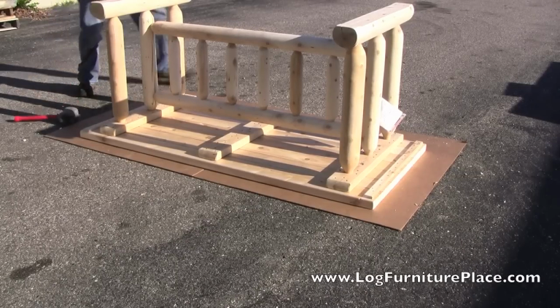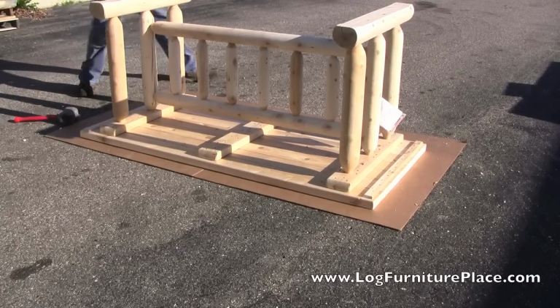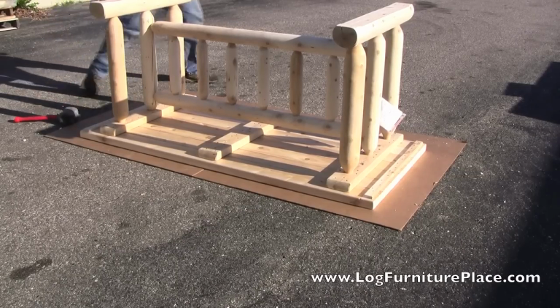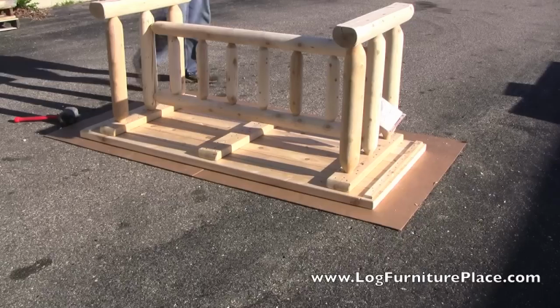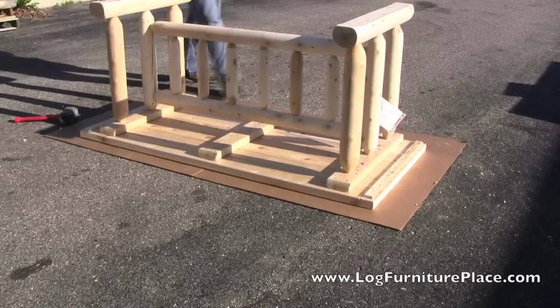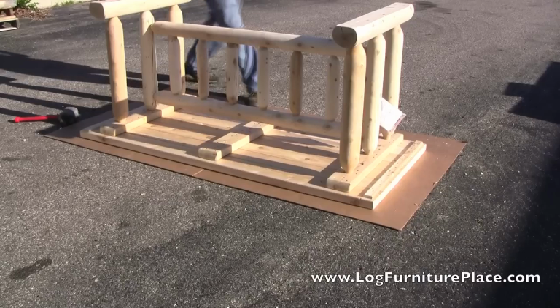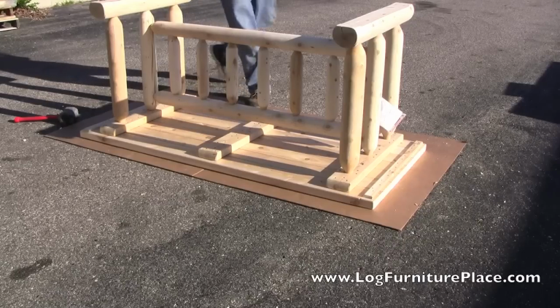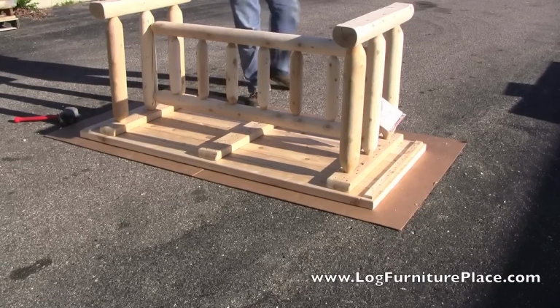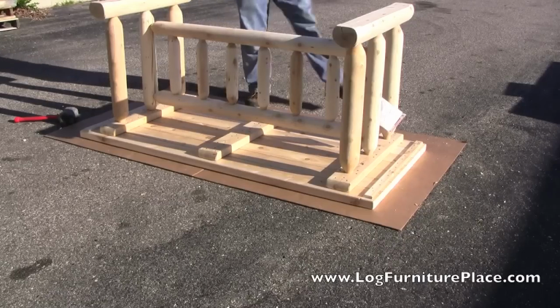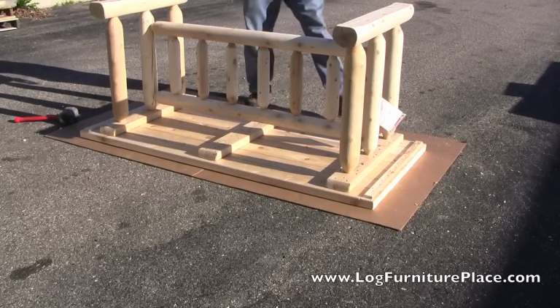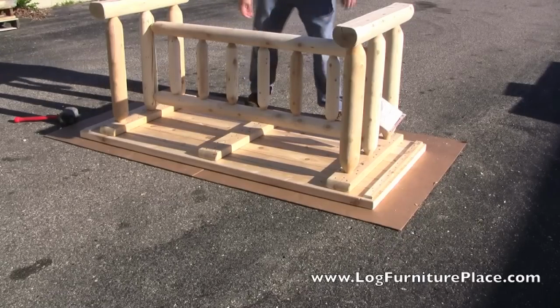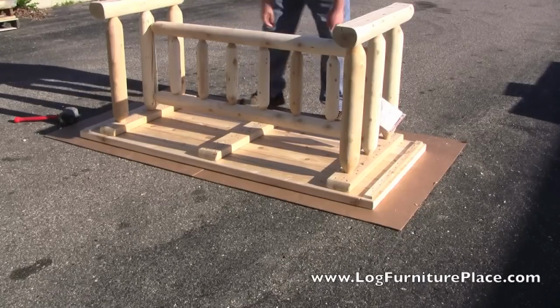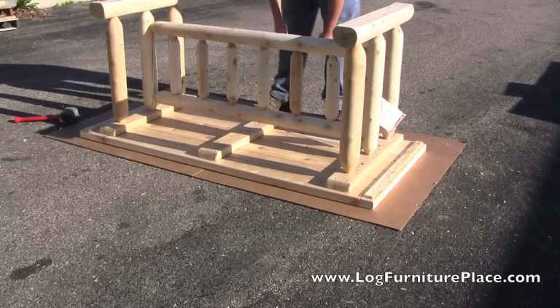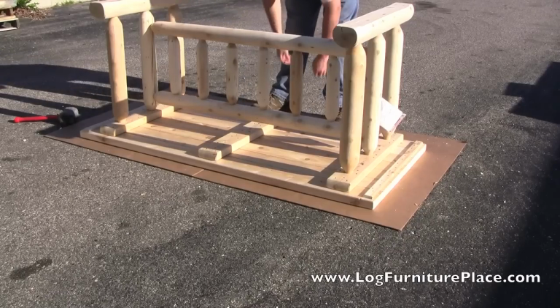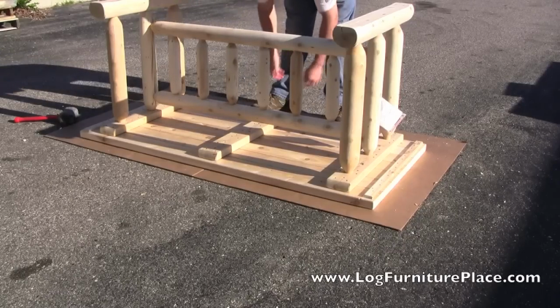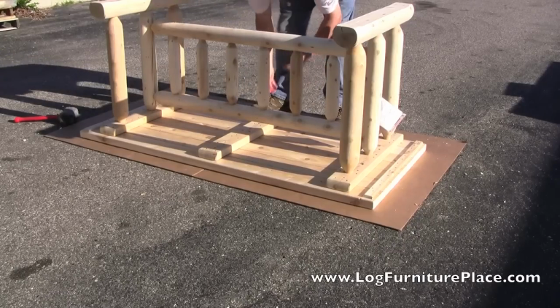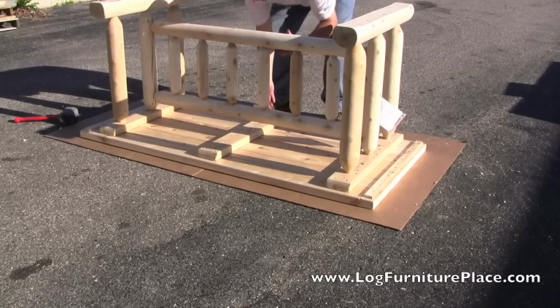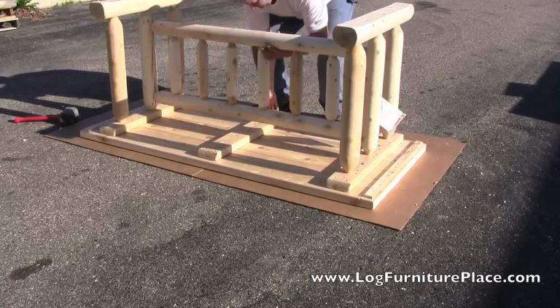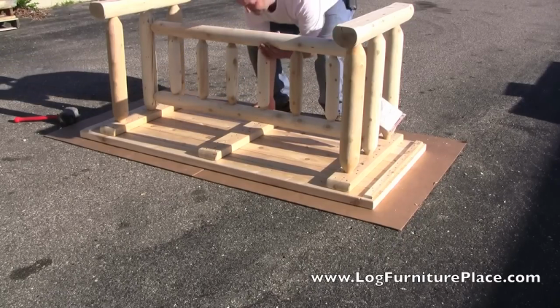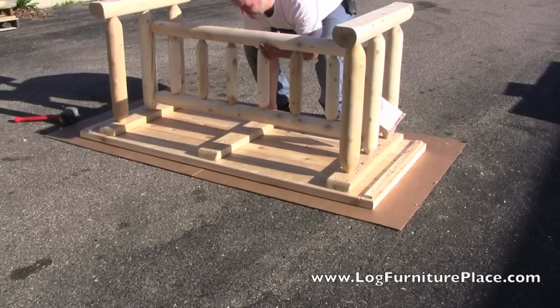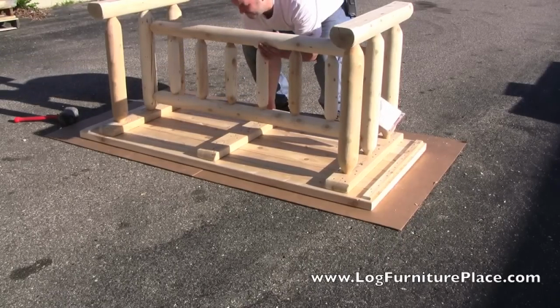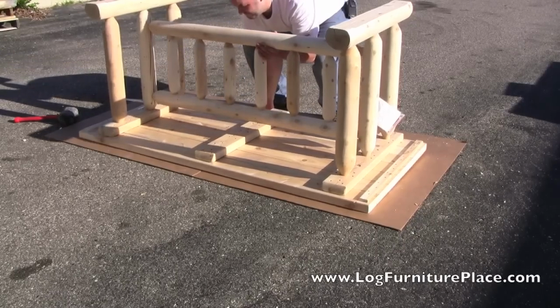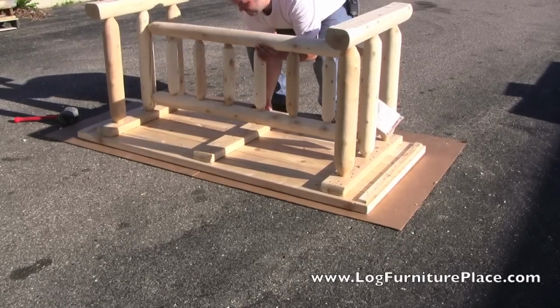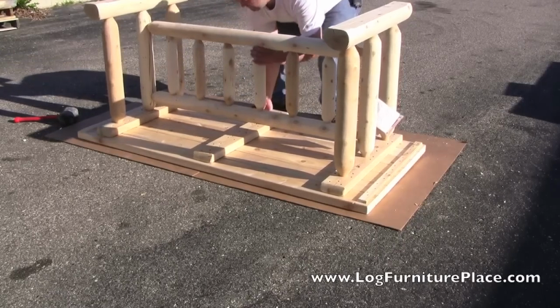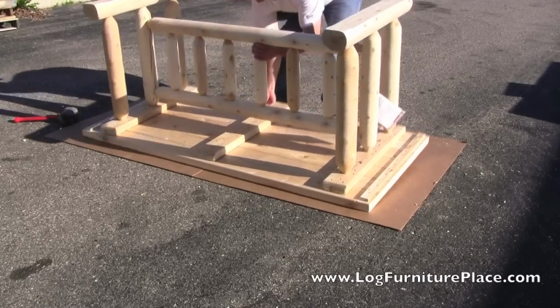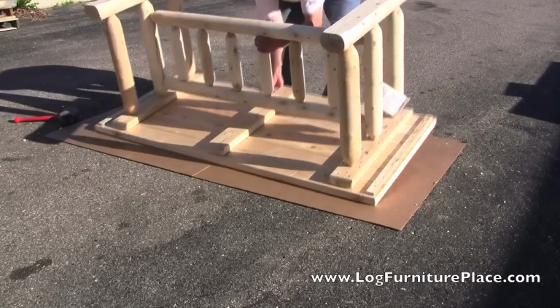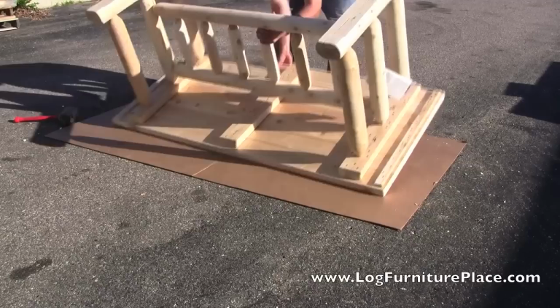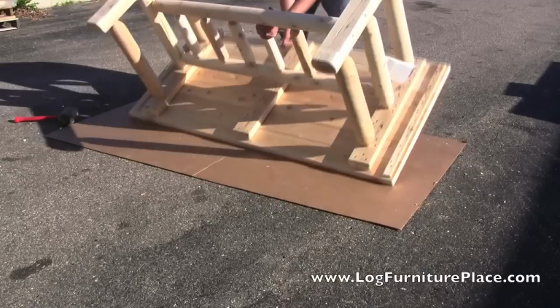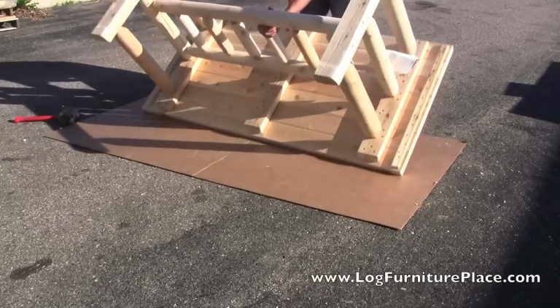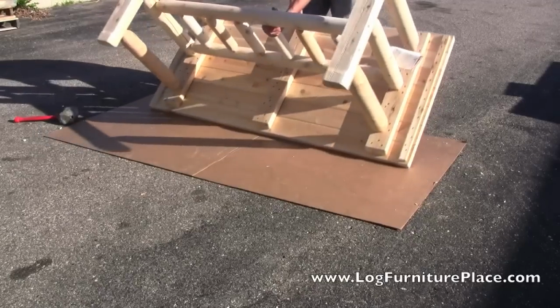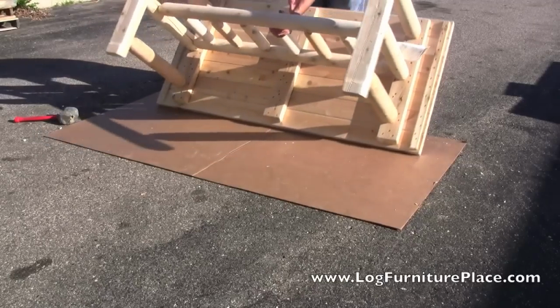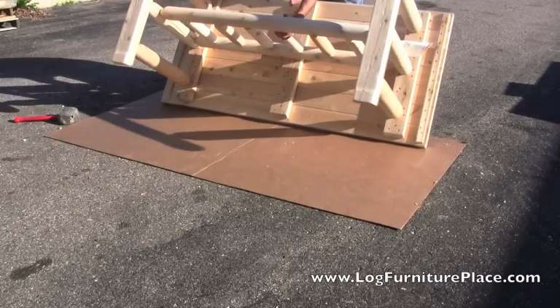Josh flexes his muscles and flips the table over.